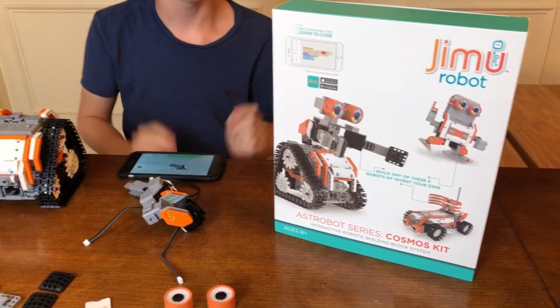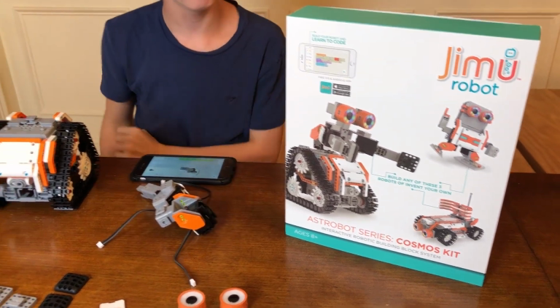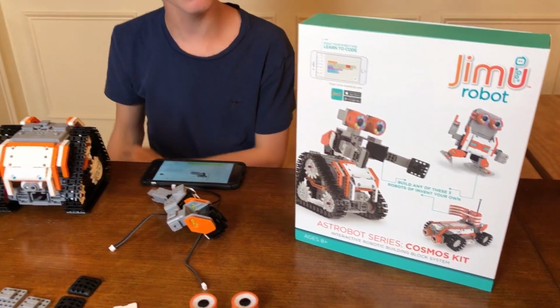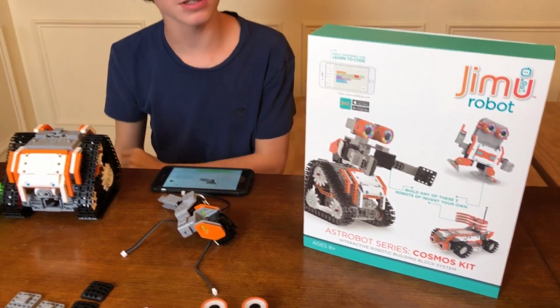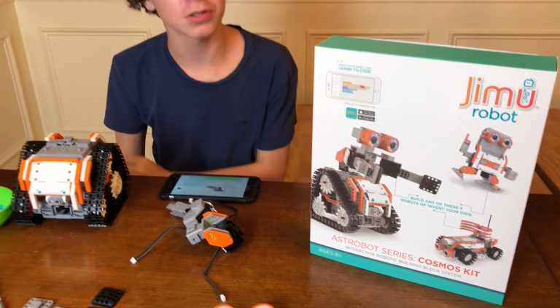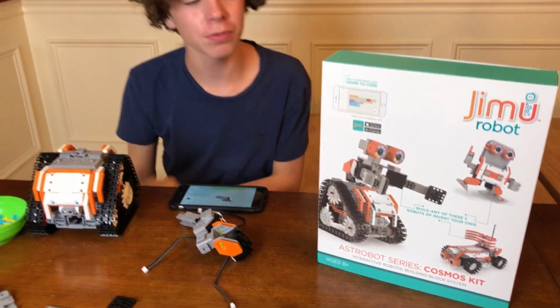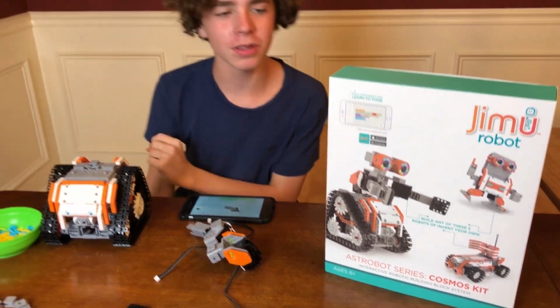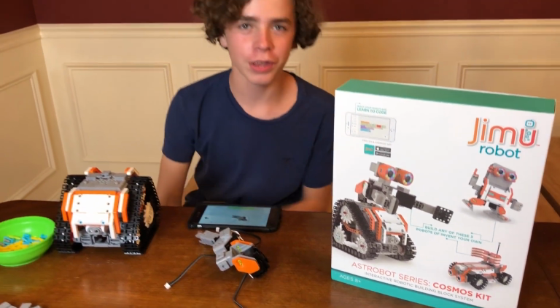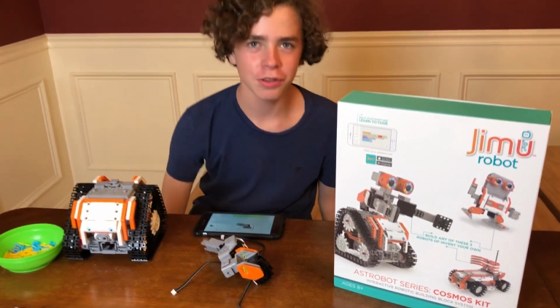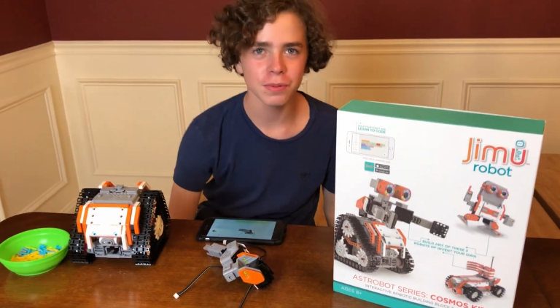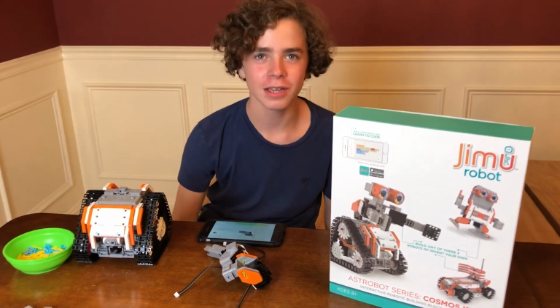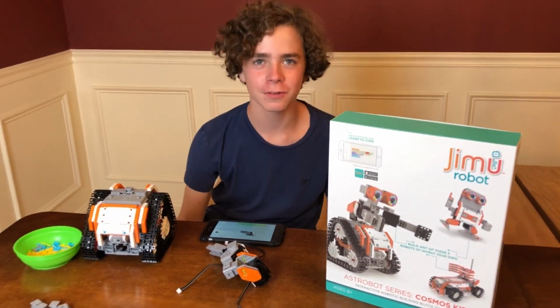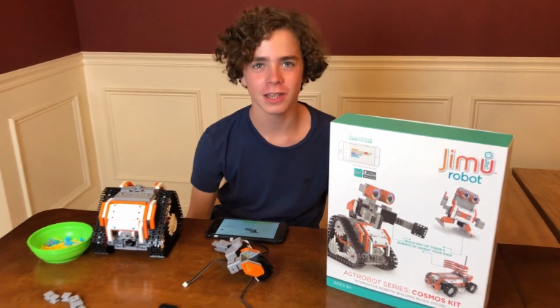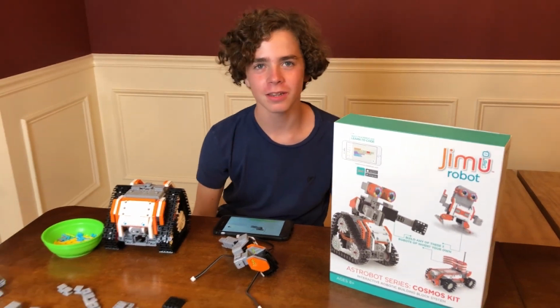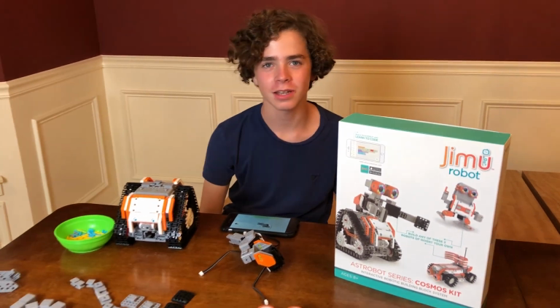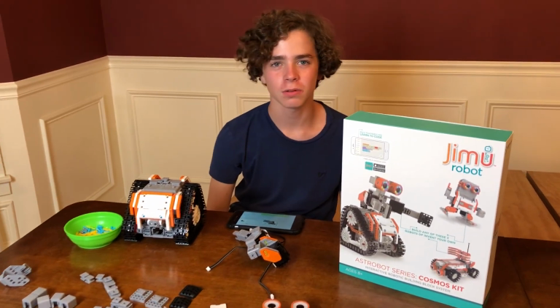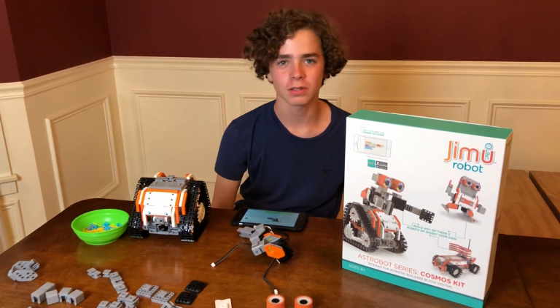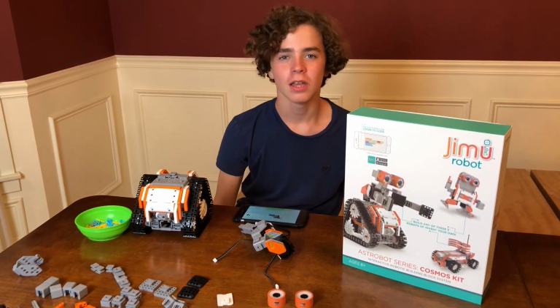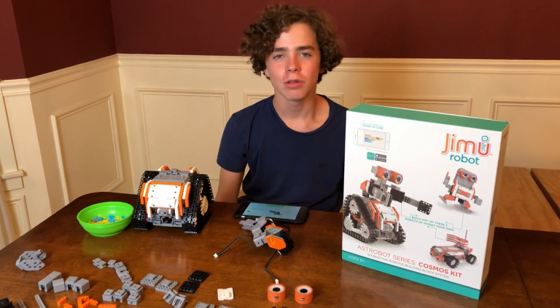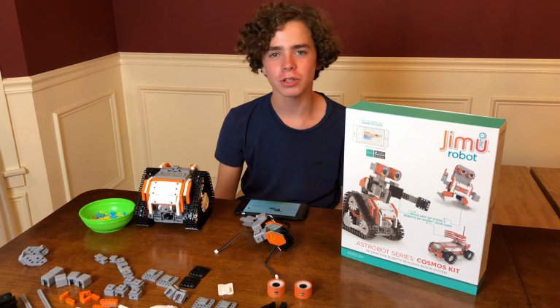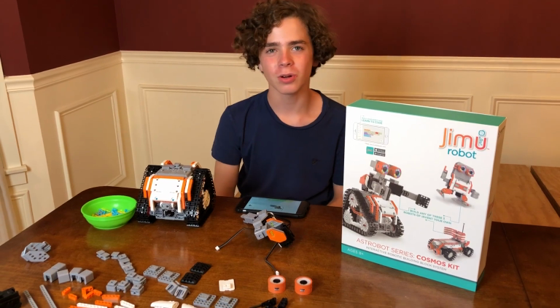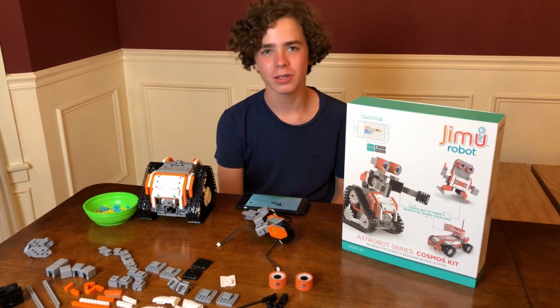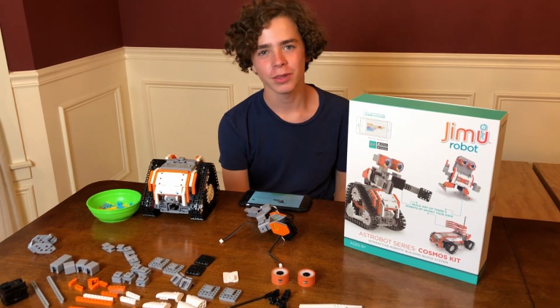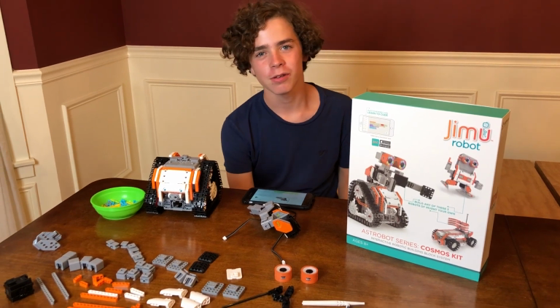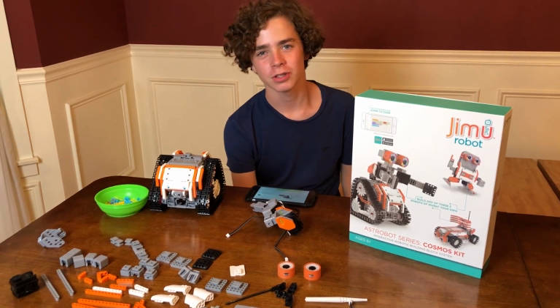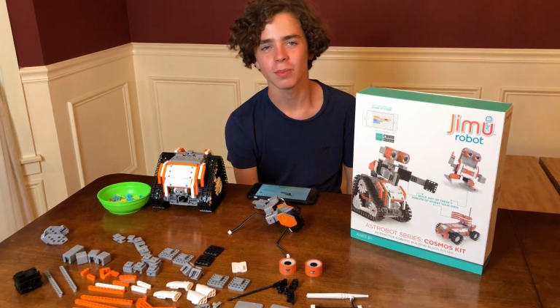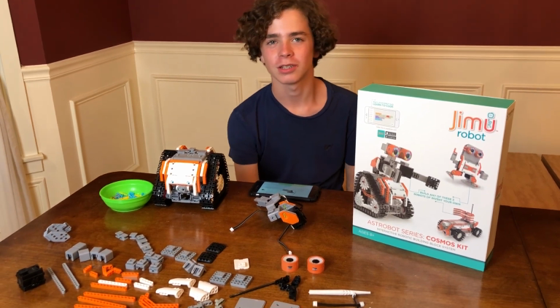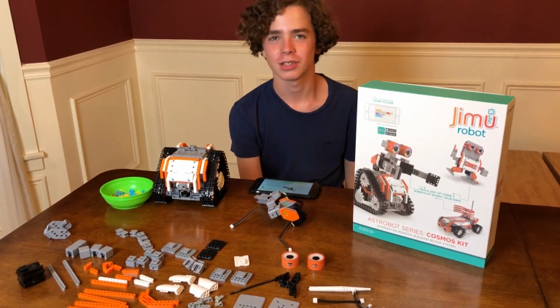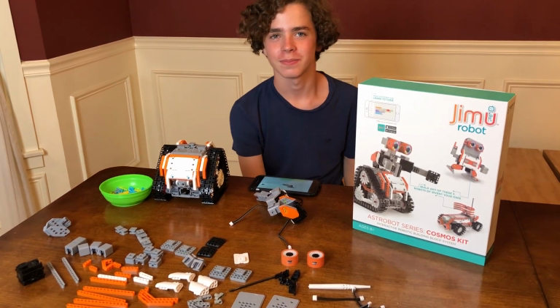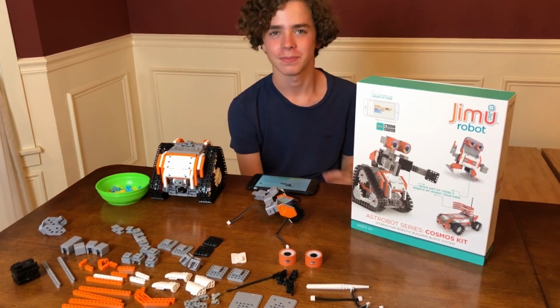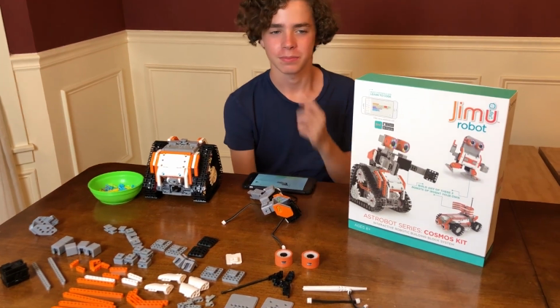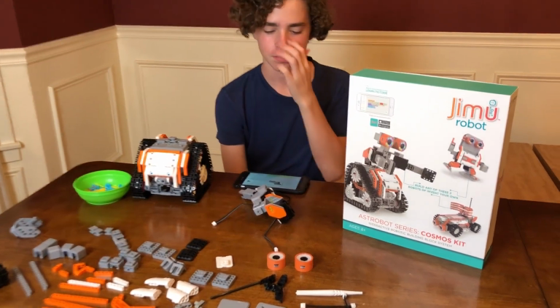Before we get started, we have to thank UBTech for sending this out to us. You guys are awesome. Thank you guys so much. Yeah, it's pretty cool.